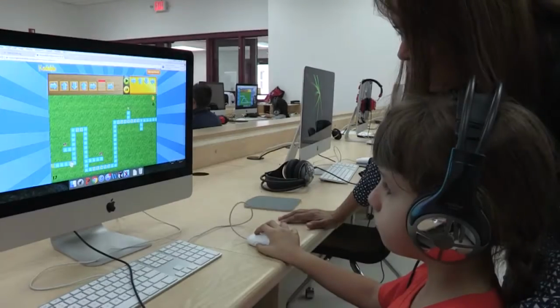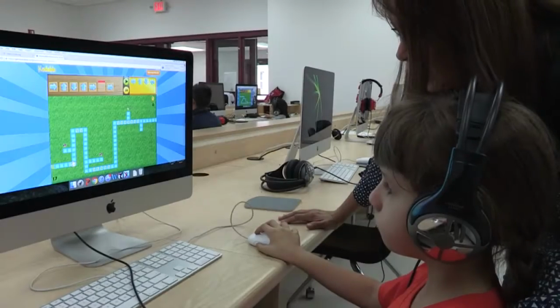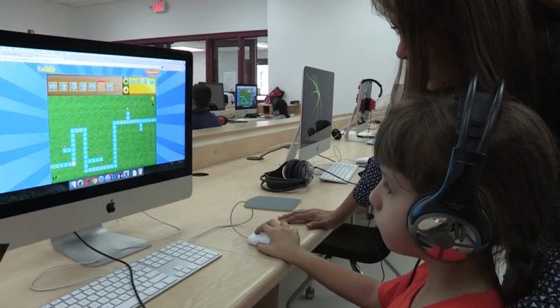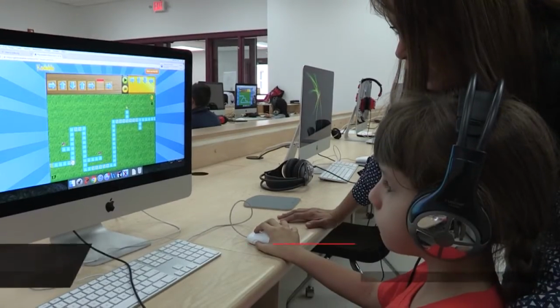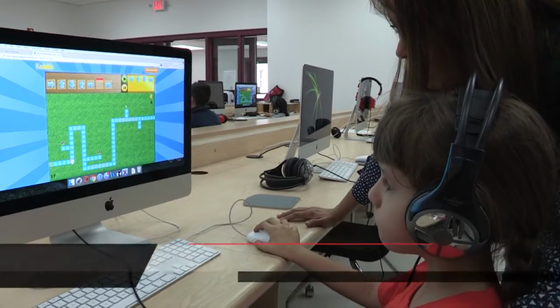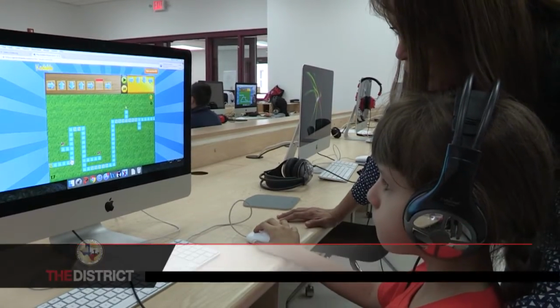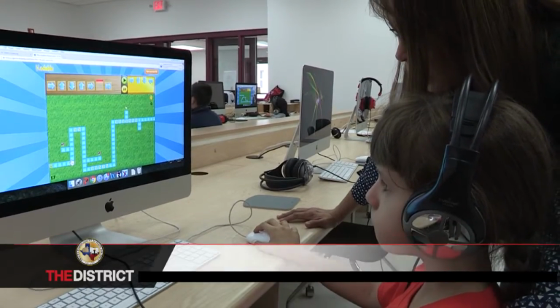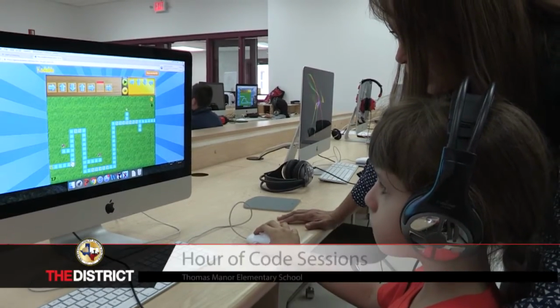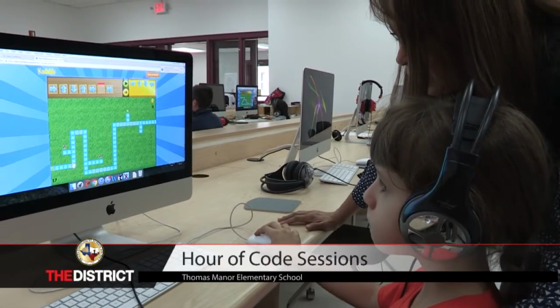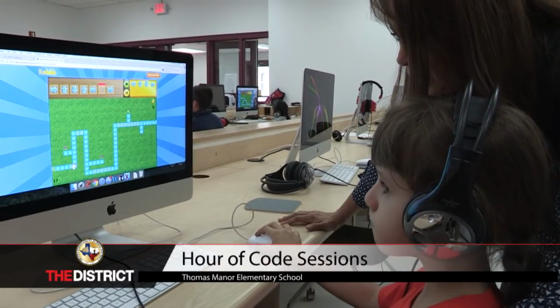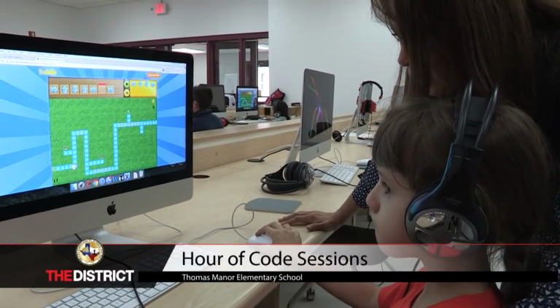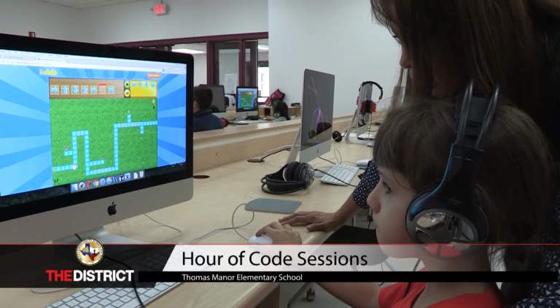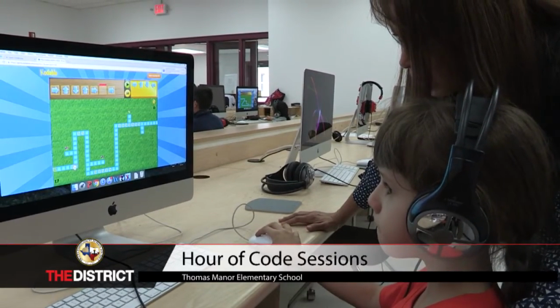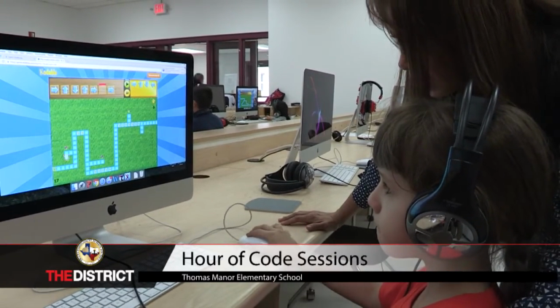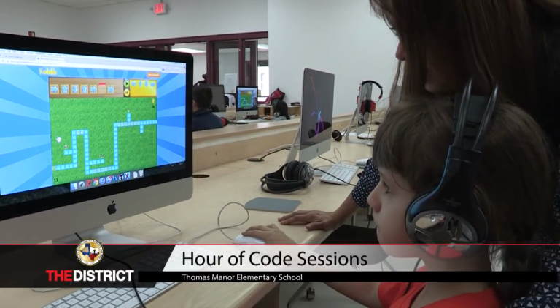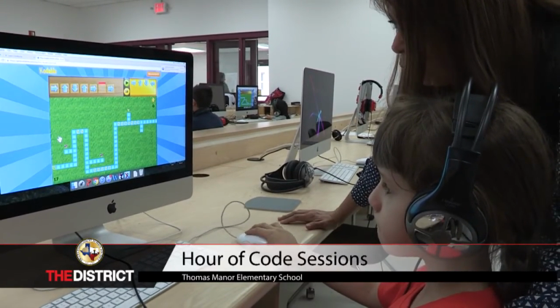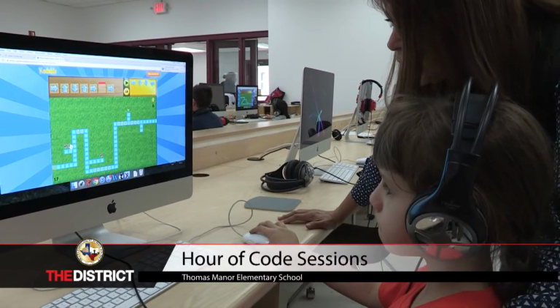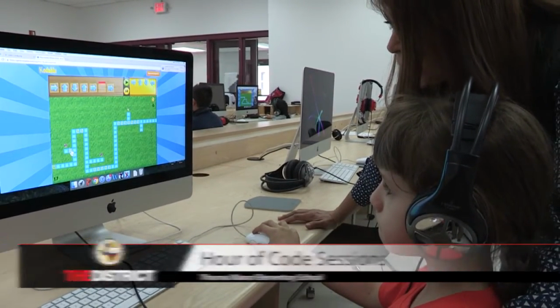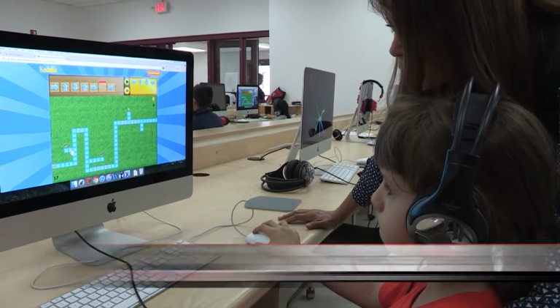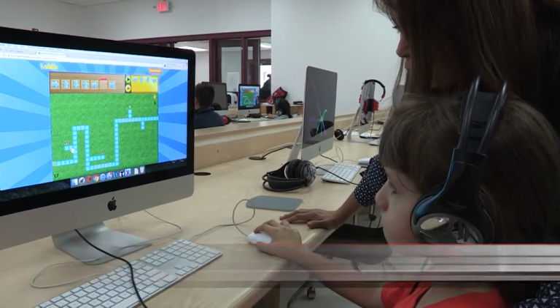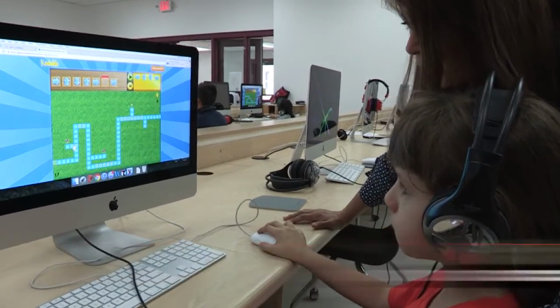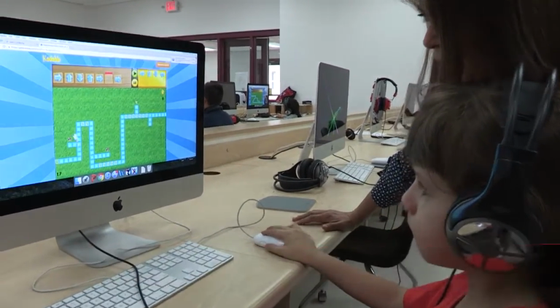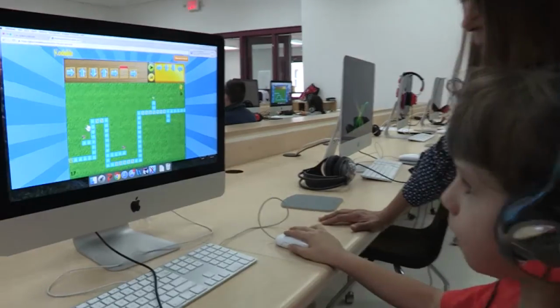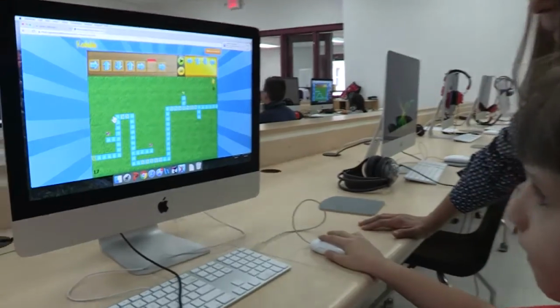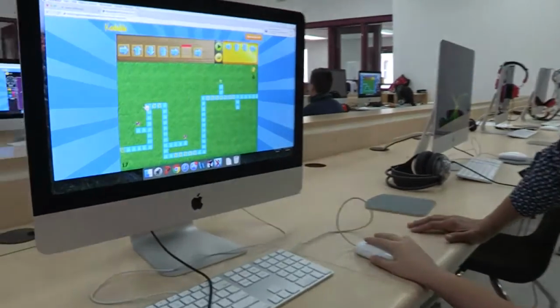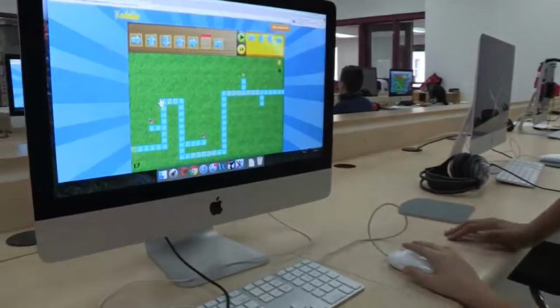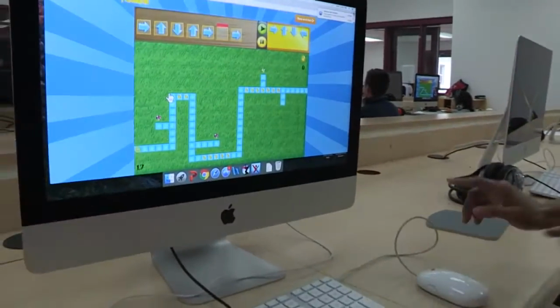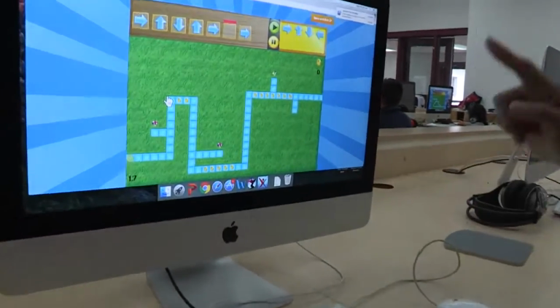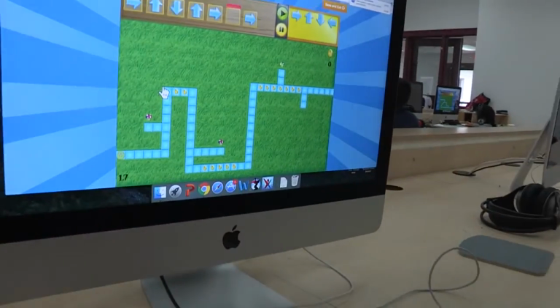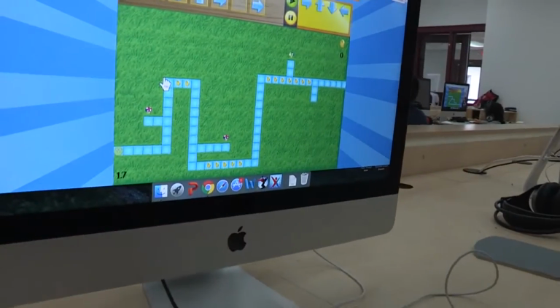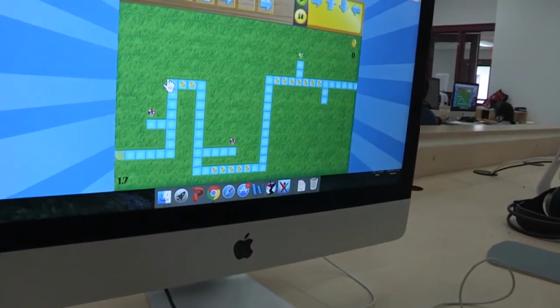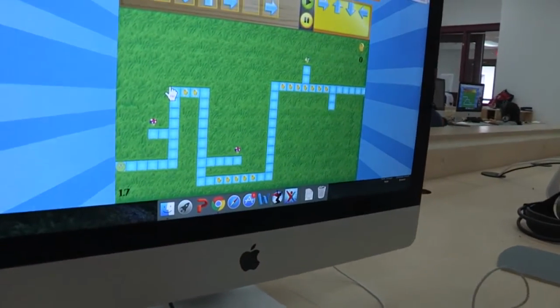Is your arrow to the right? What's your next movement? Up. Is your arrow up?